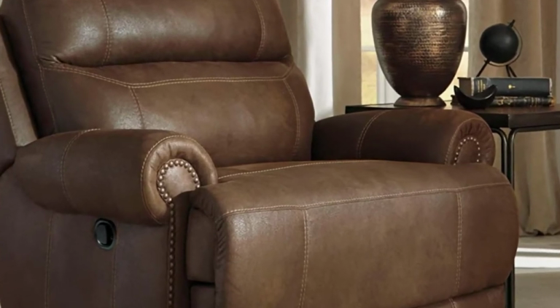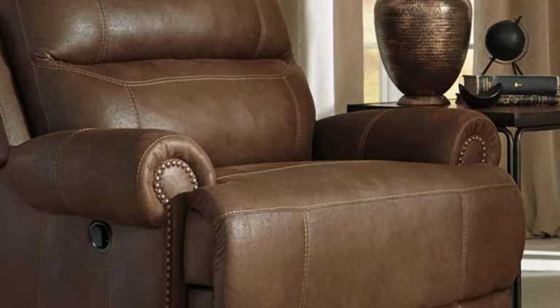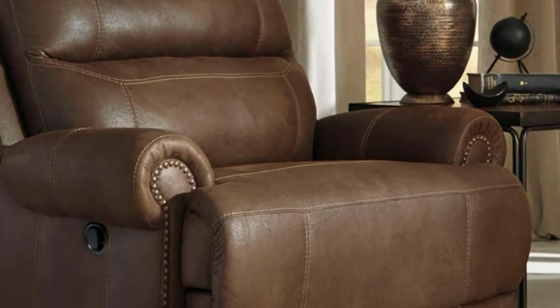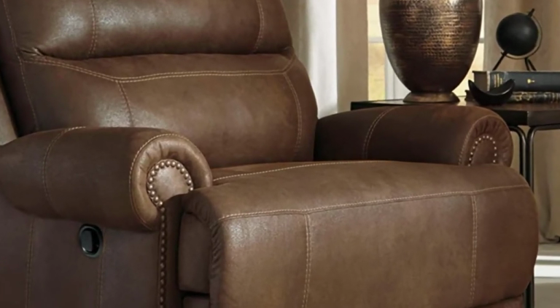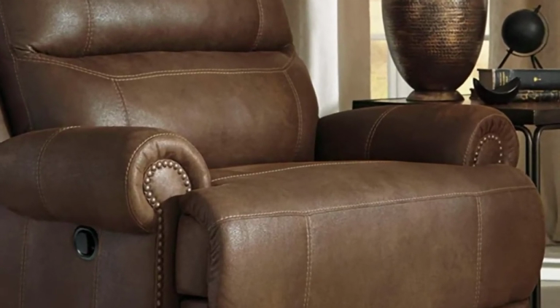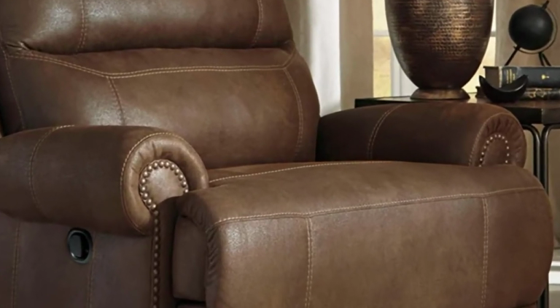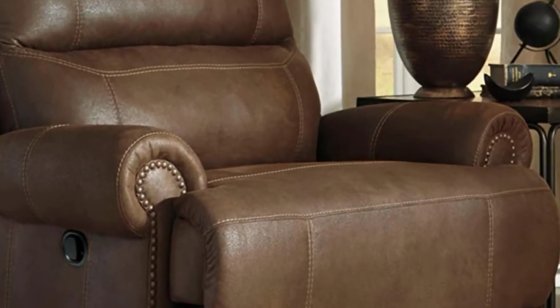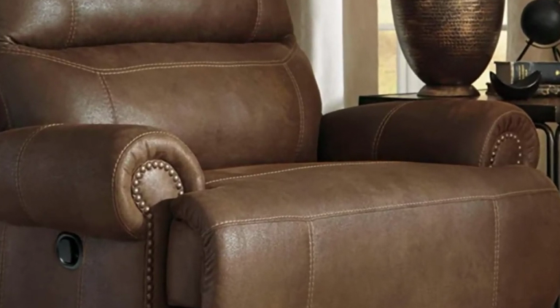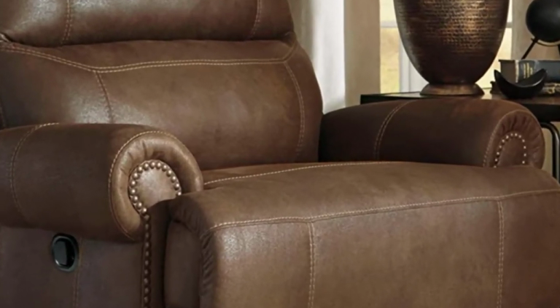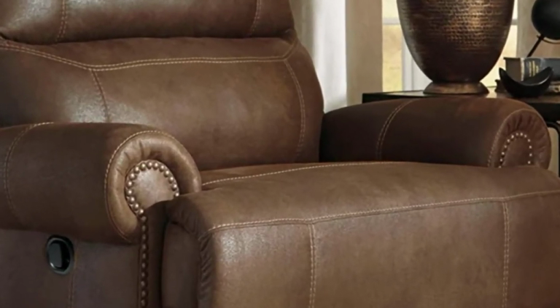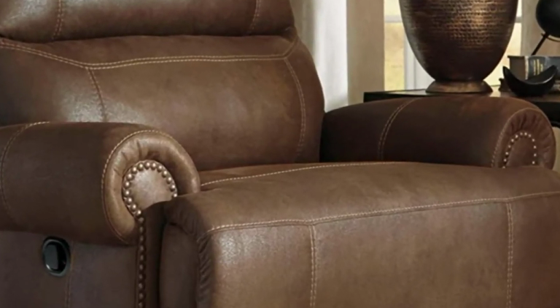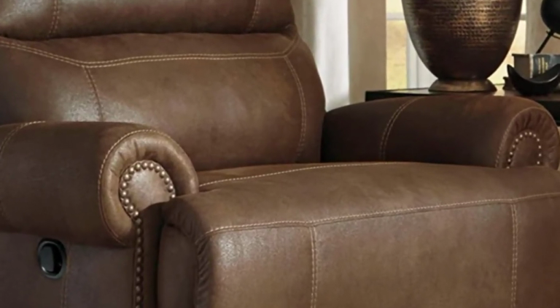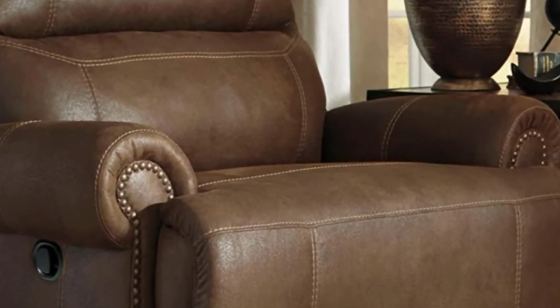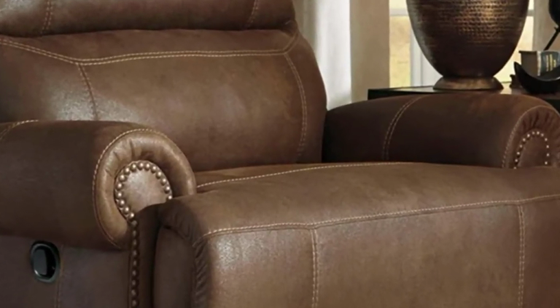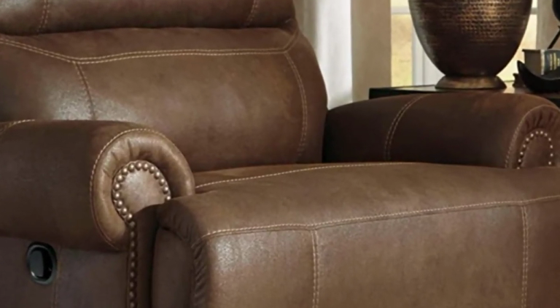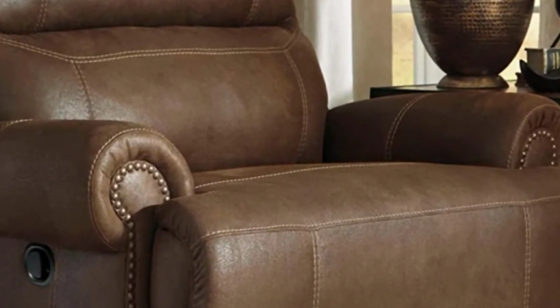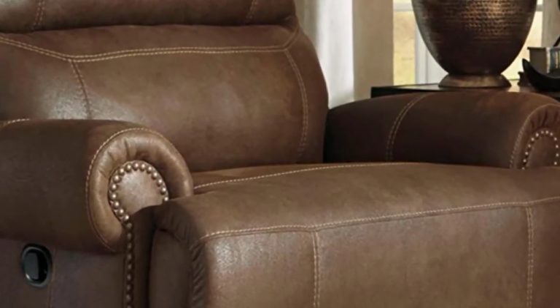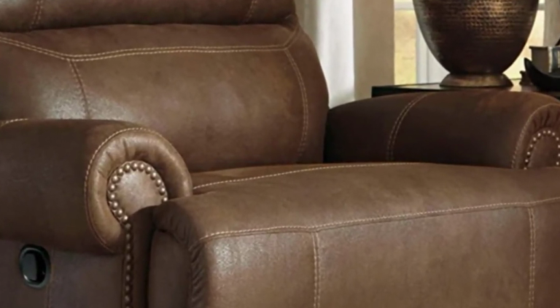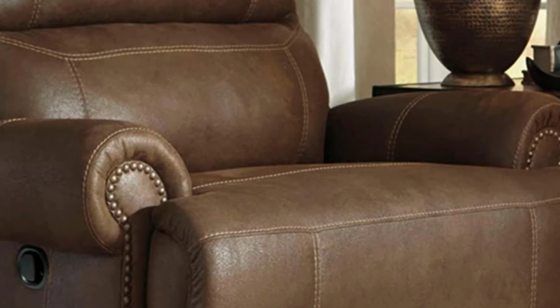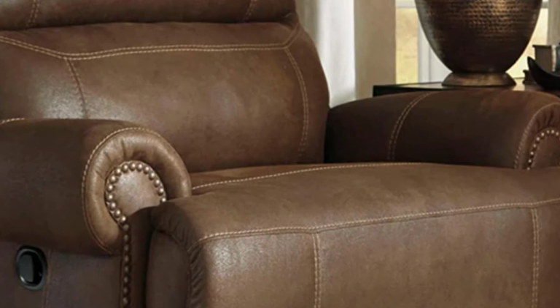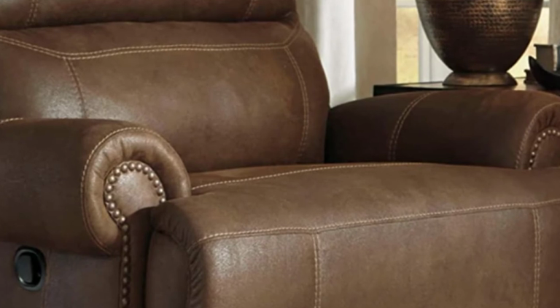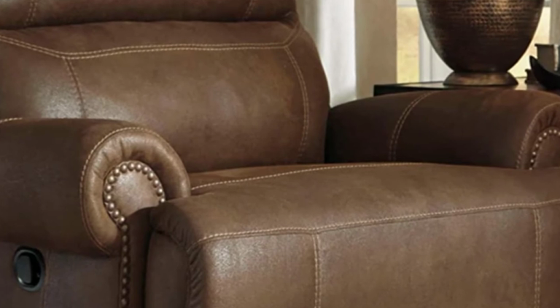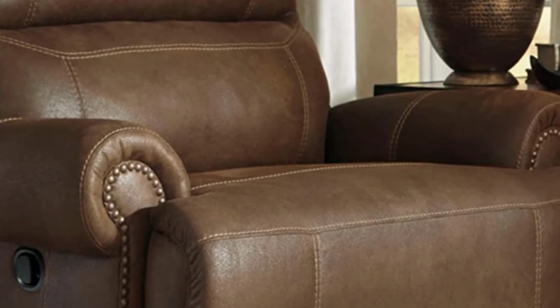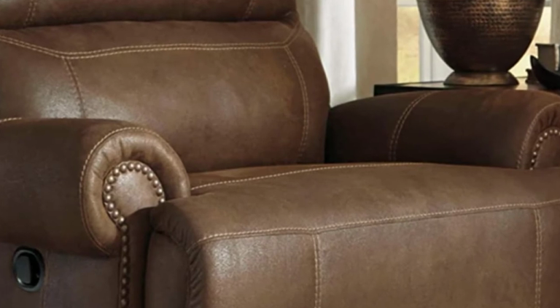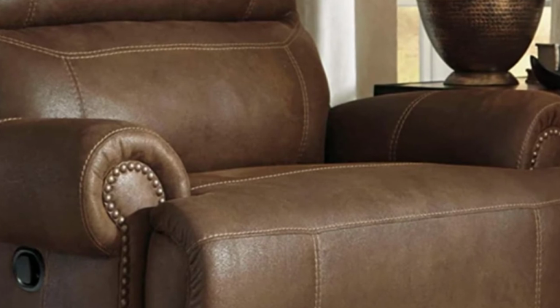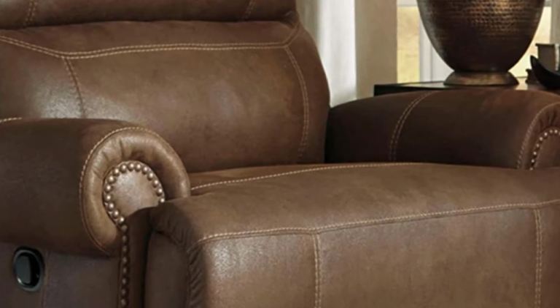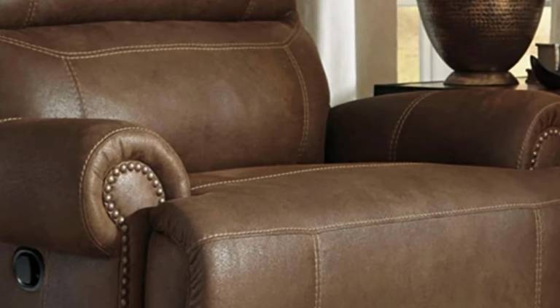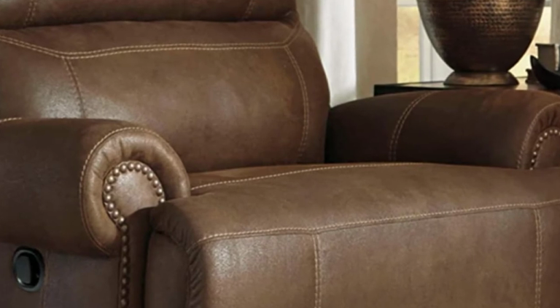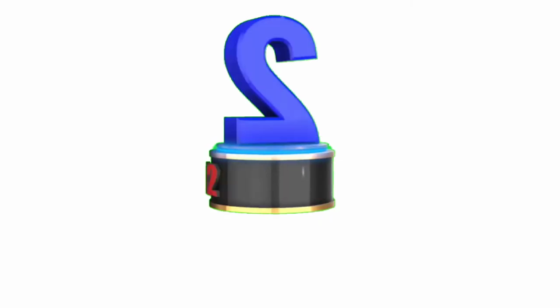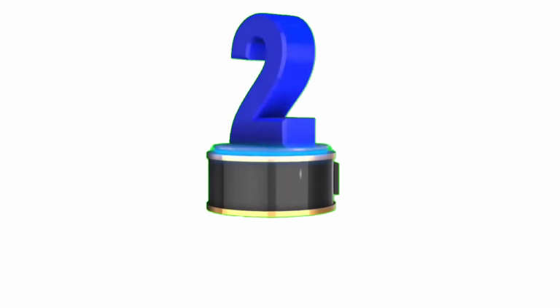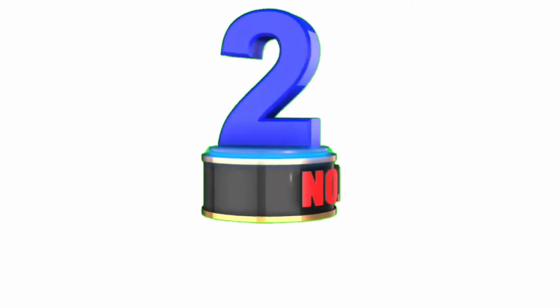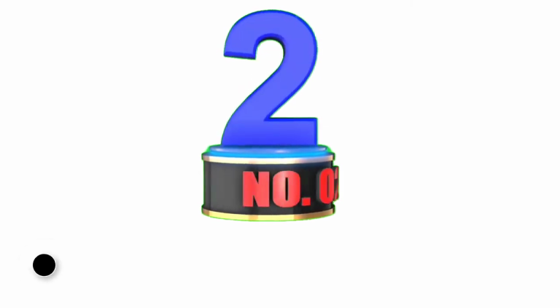Positive side of this product: Huge. Reclines. Space-saving. Quality materials. Sturdy.